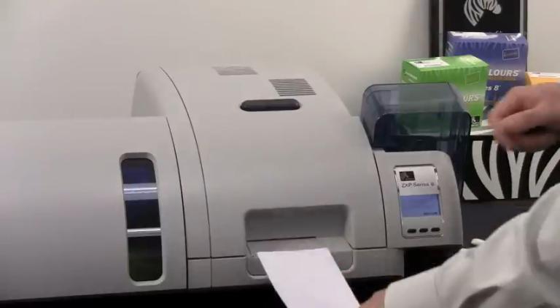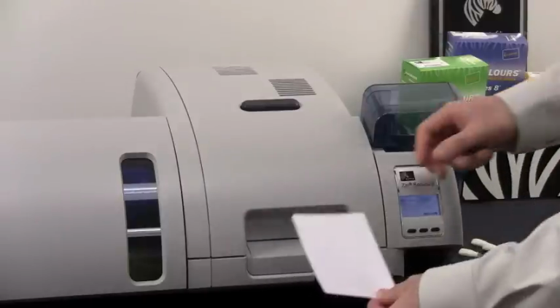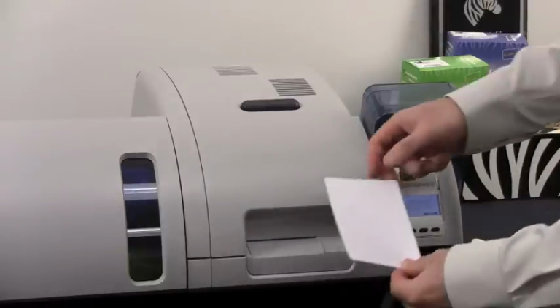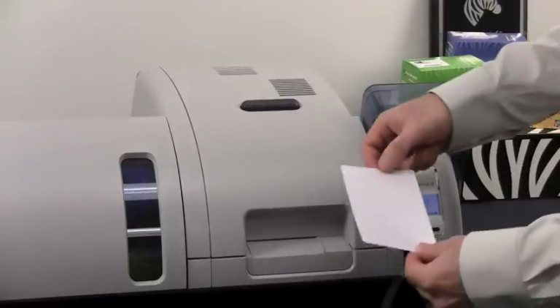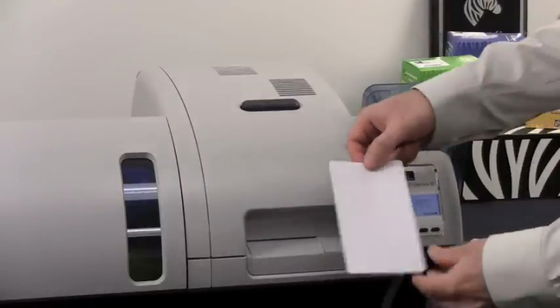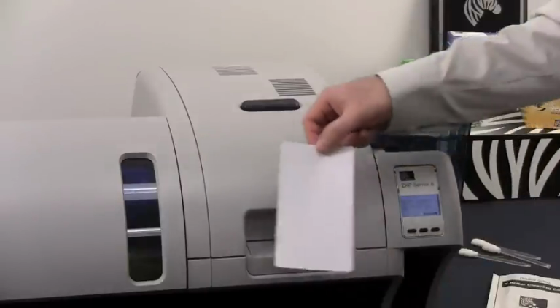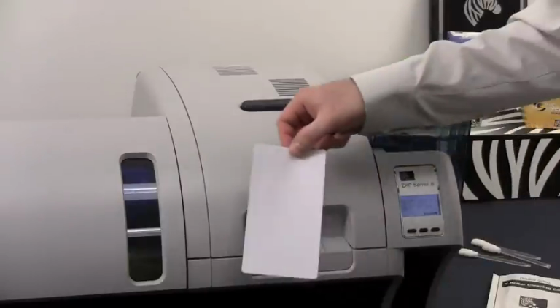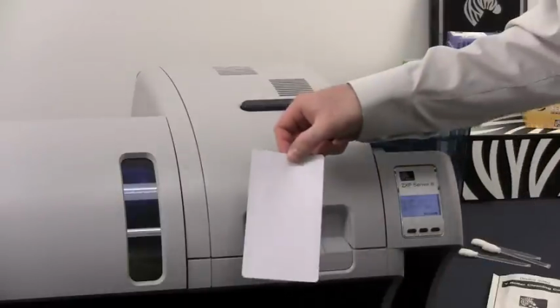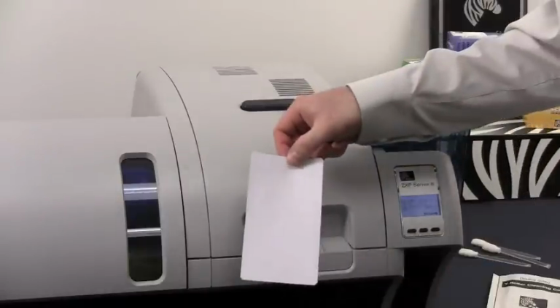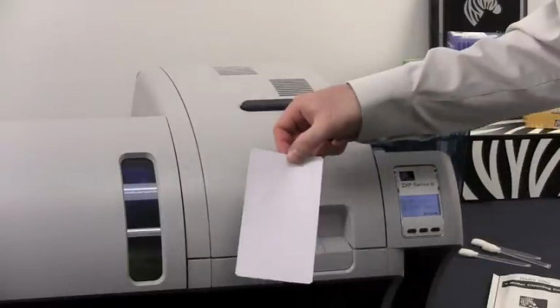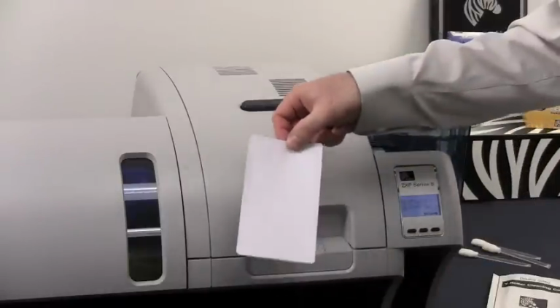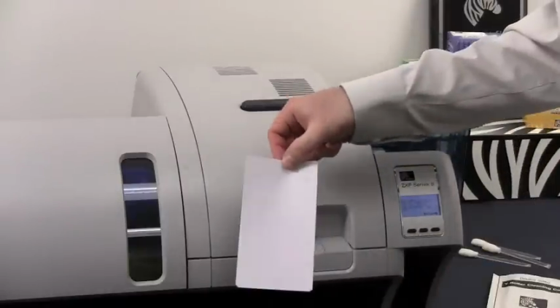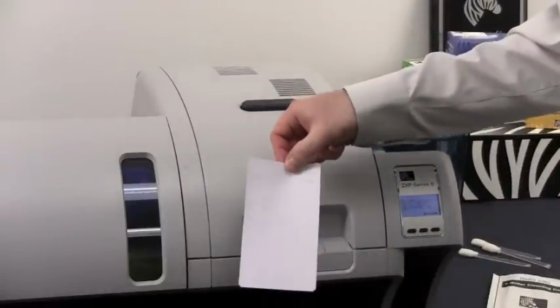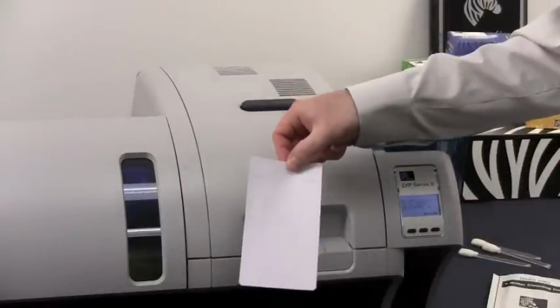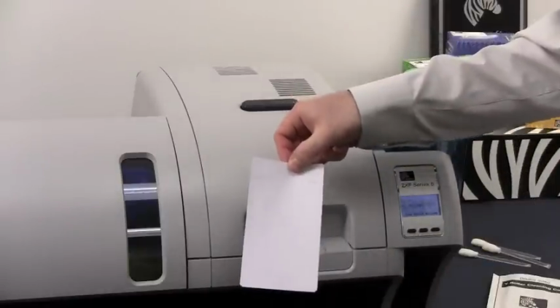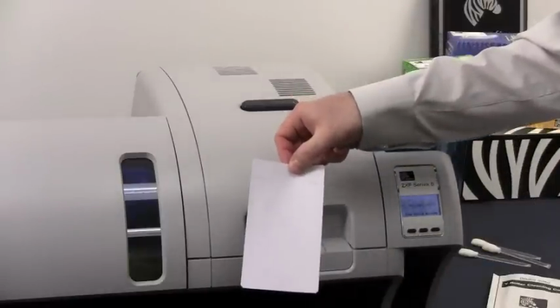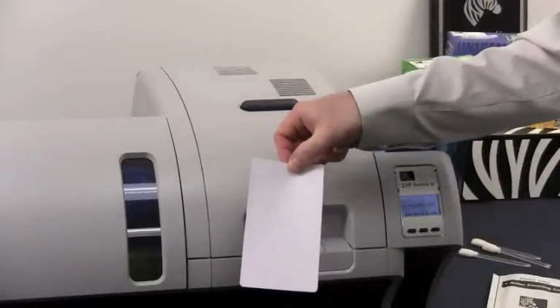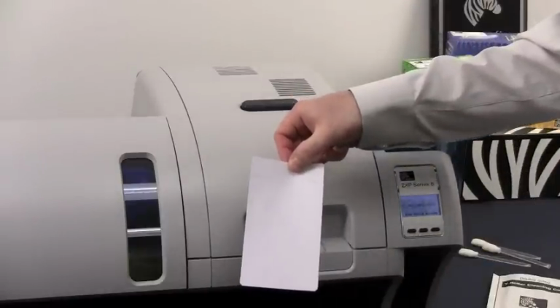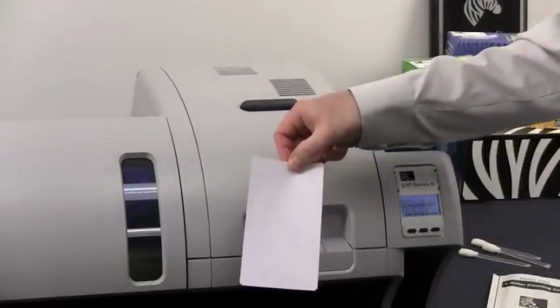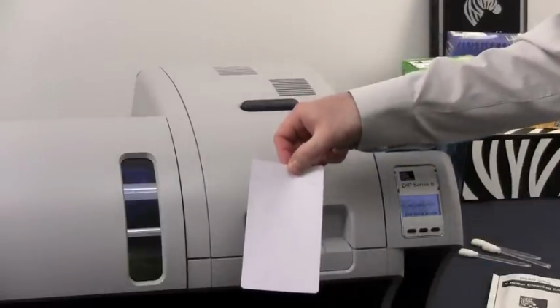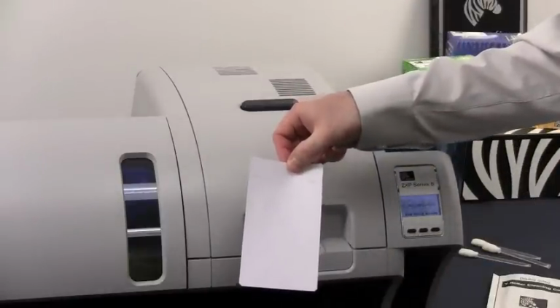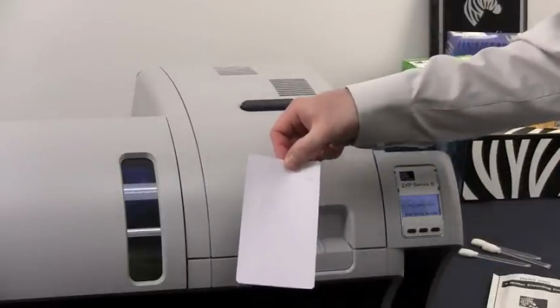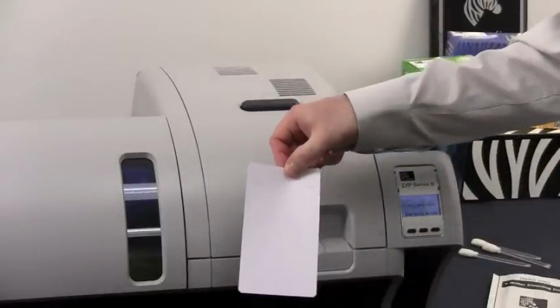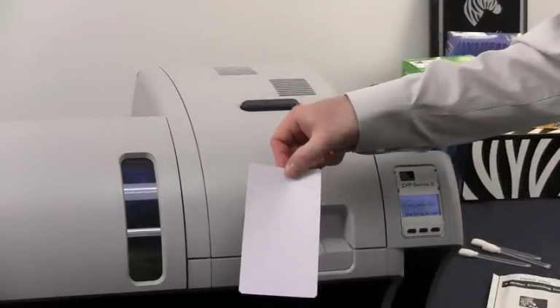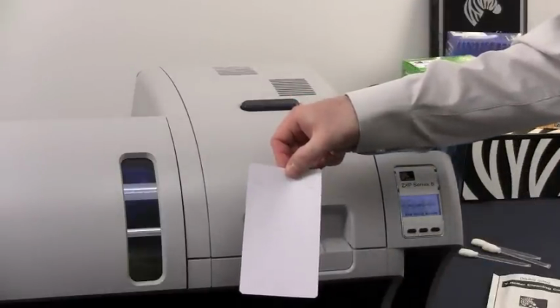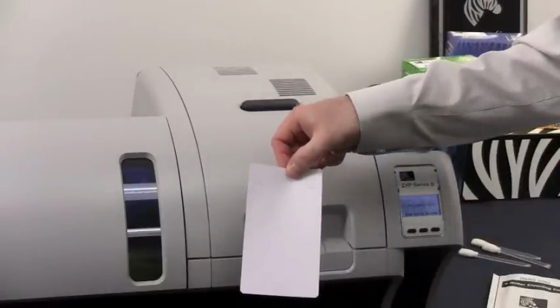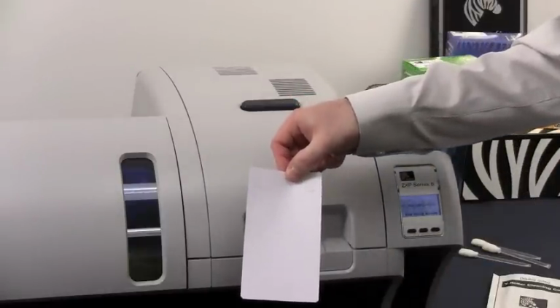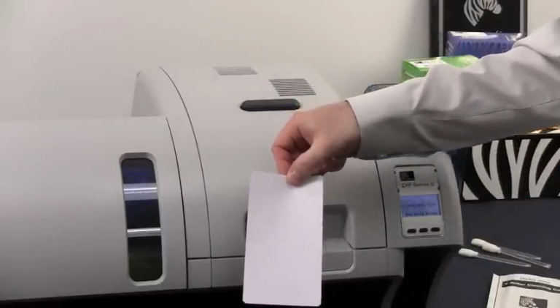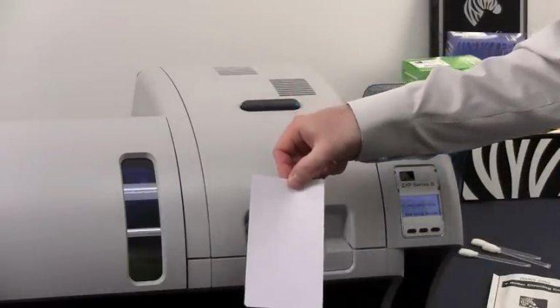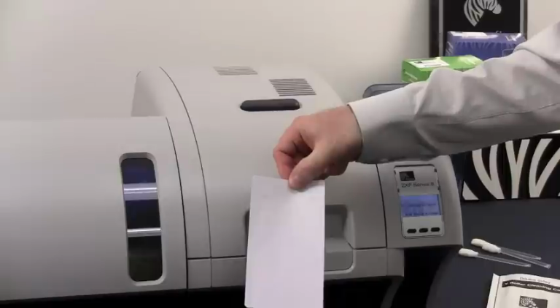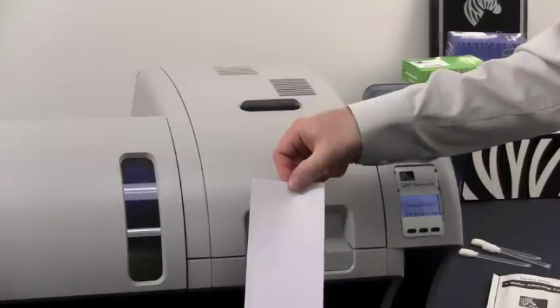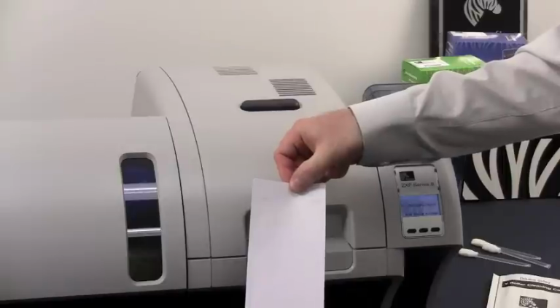The cleaning is now done. Discard this cleaning card as it is only a one-time use card.